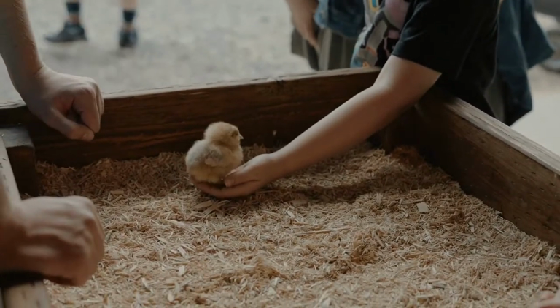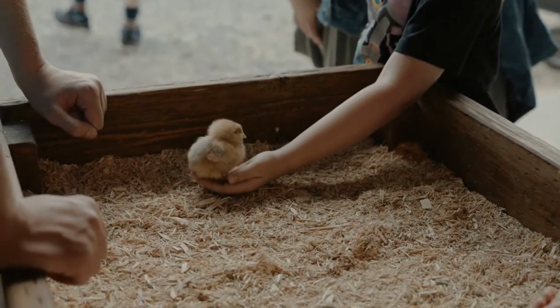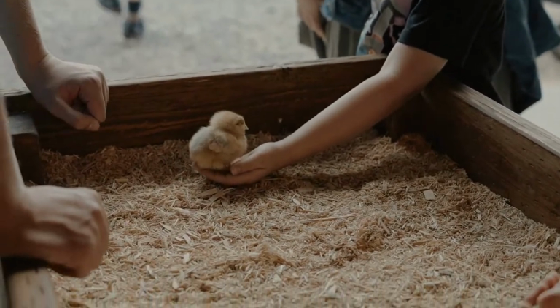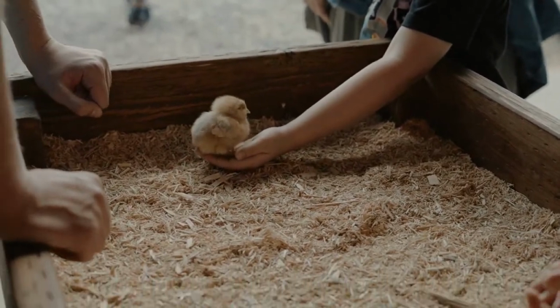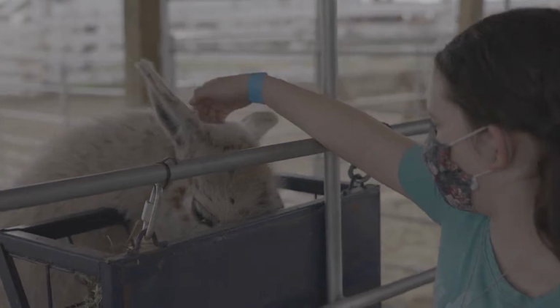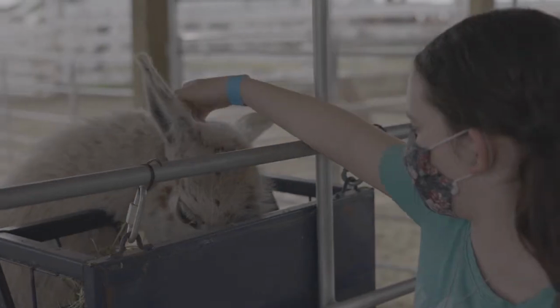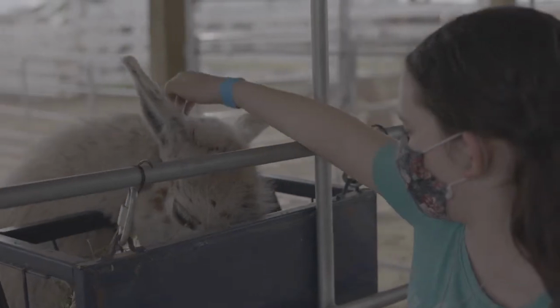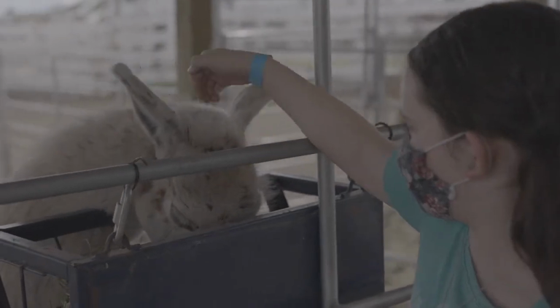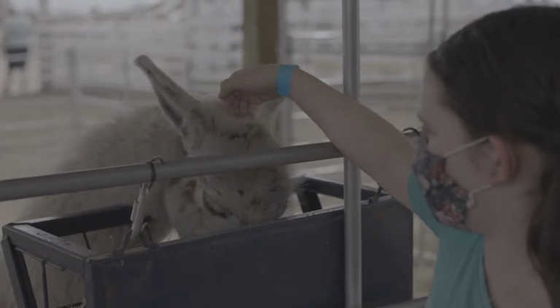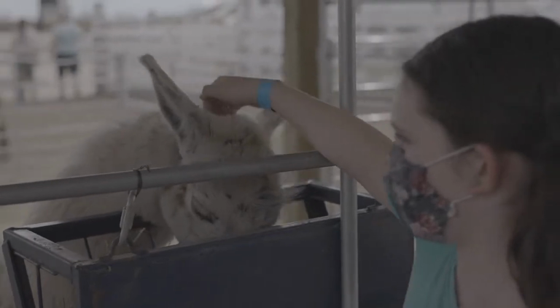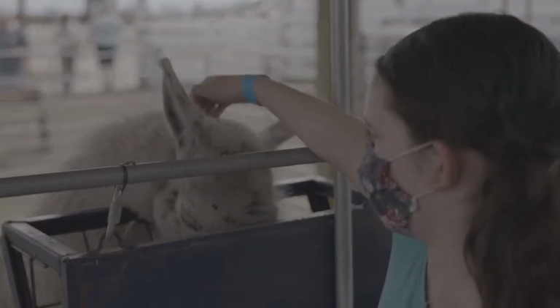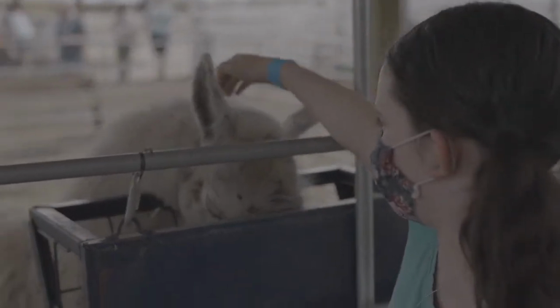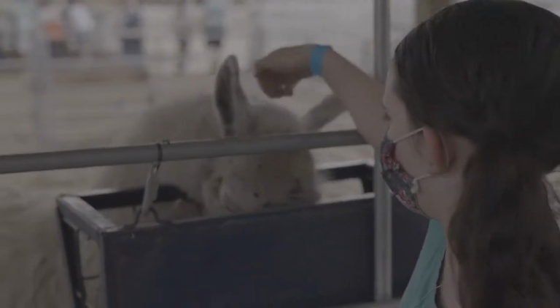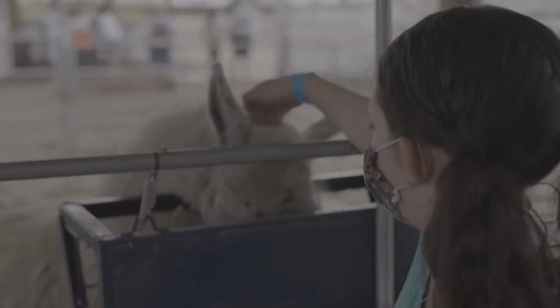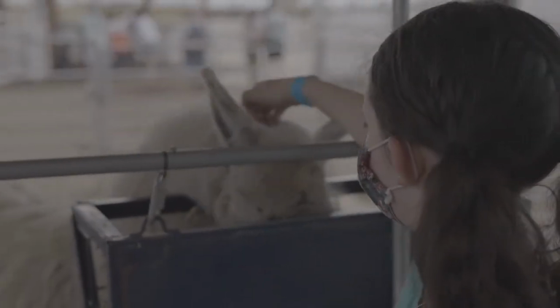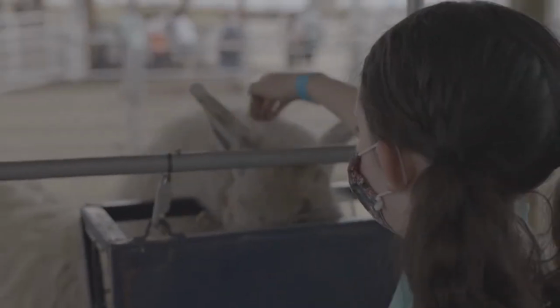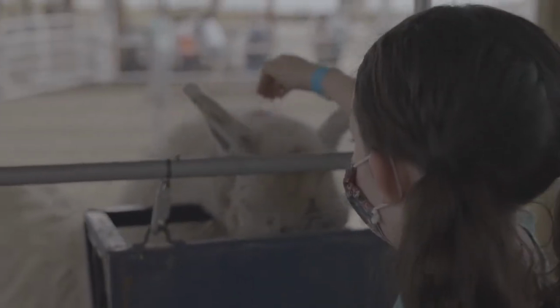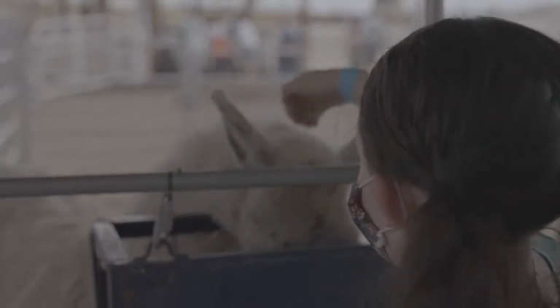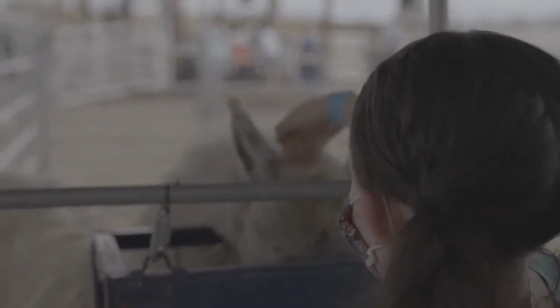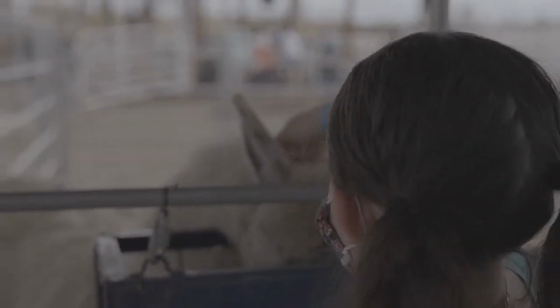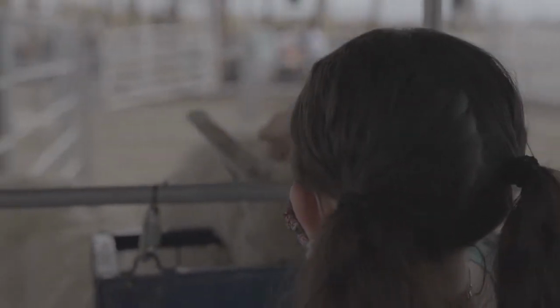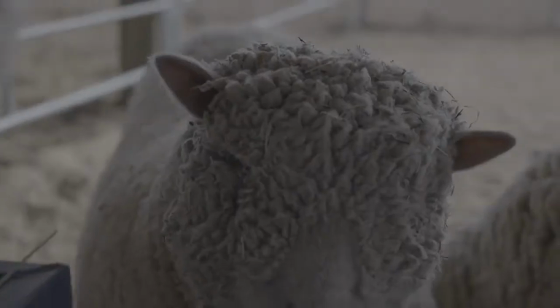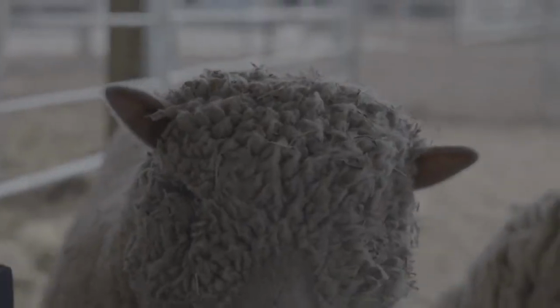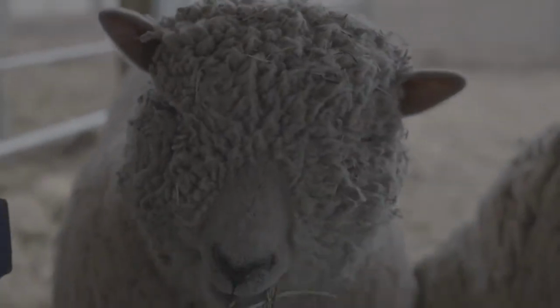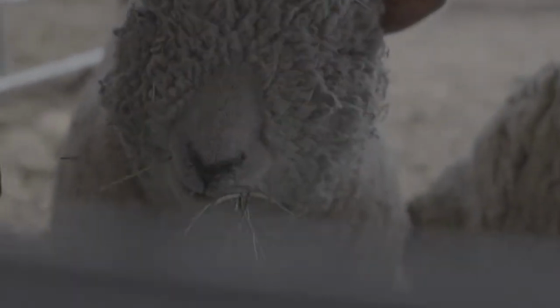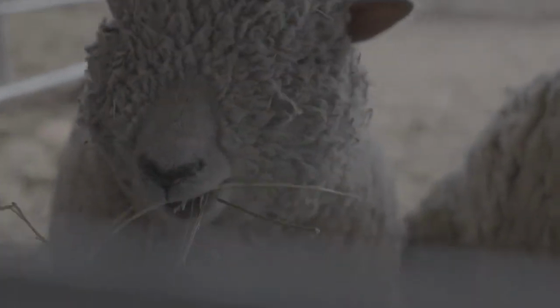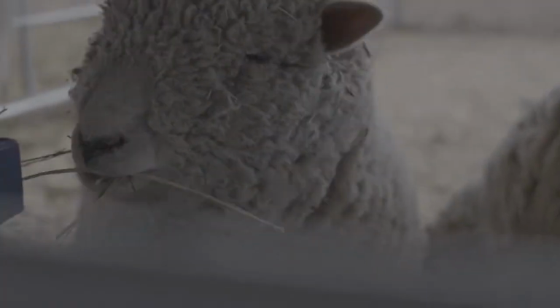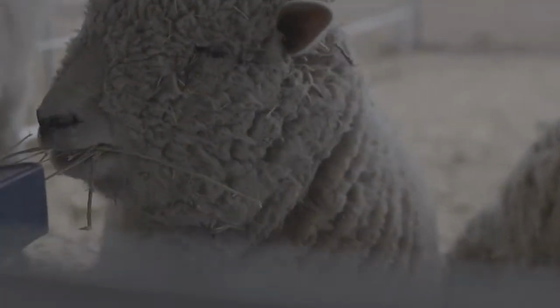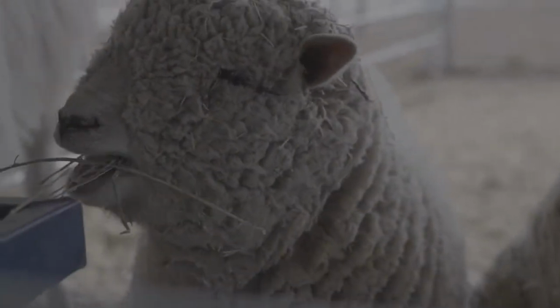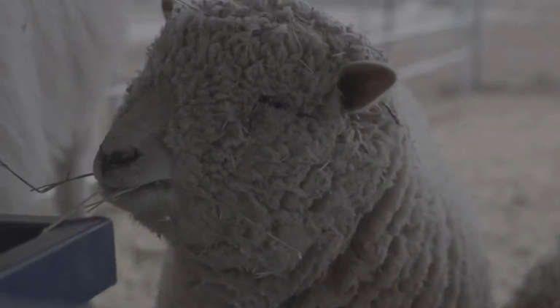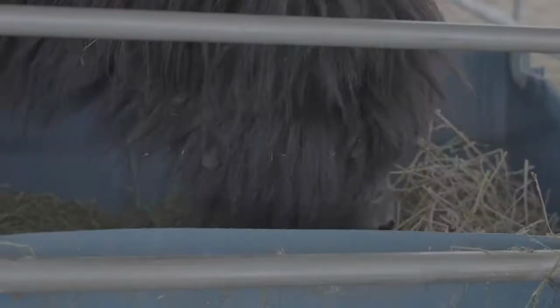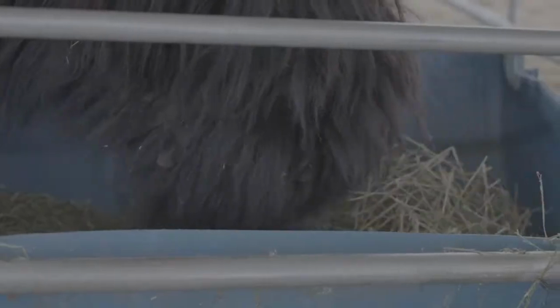If you can make it, make sure to stop by the animal show. It's funny and informative. Carson, the farmhand, will keep you entertained for sure.